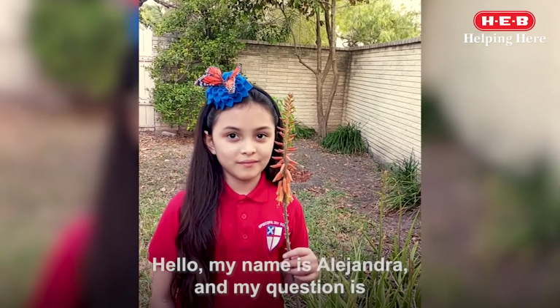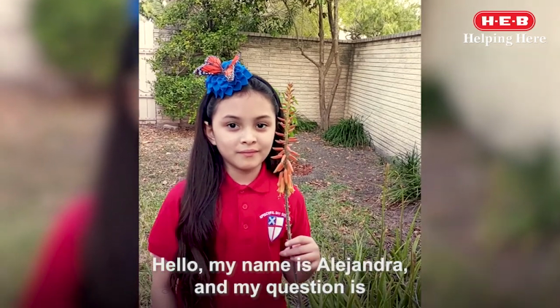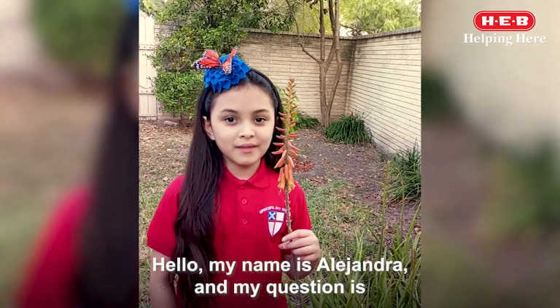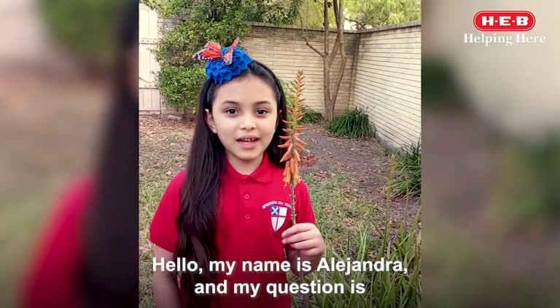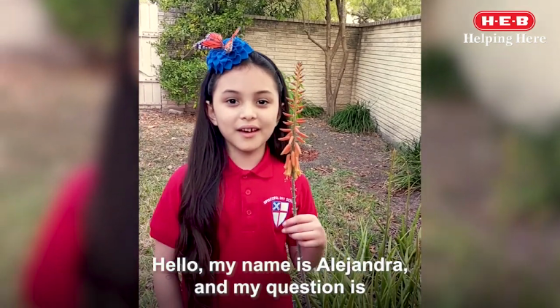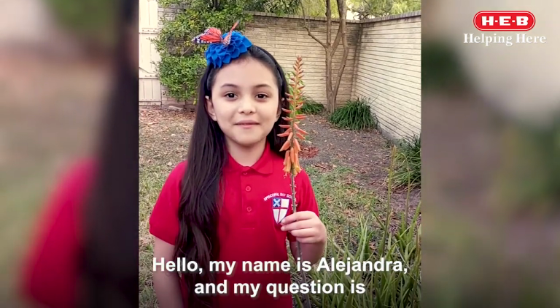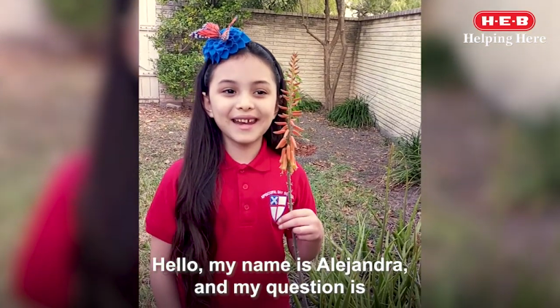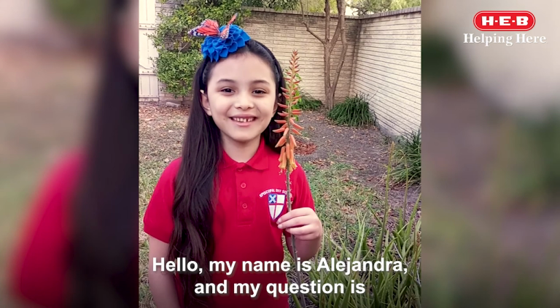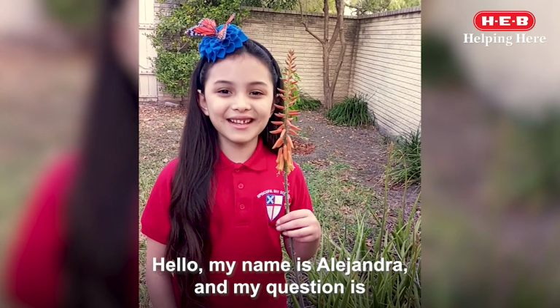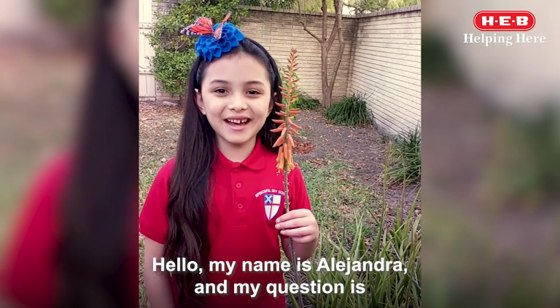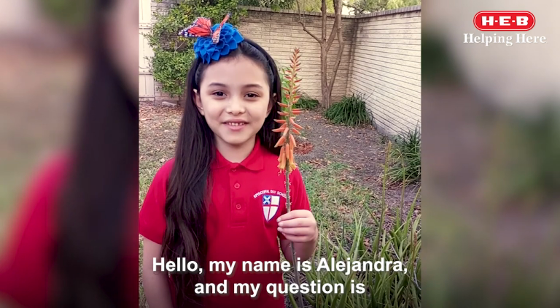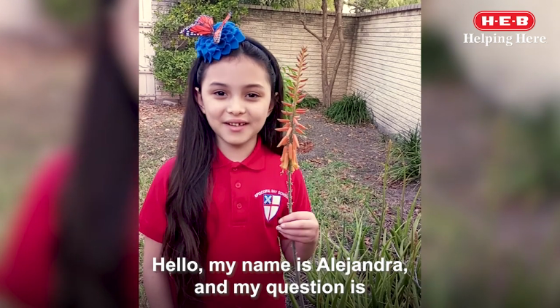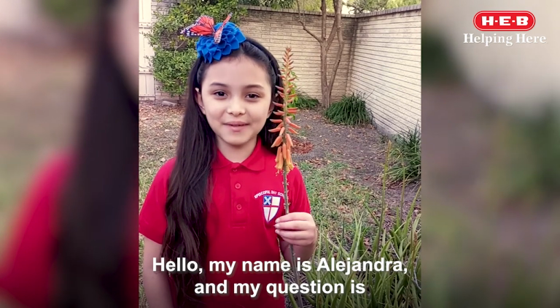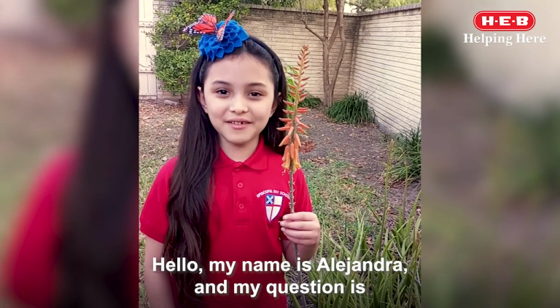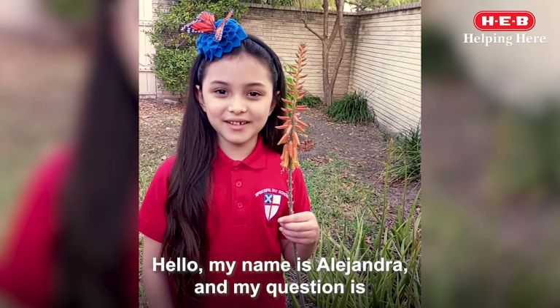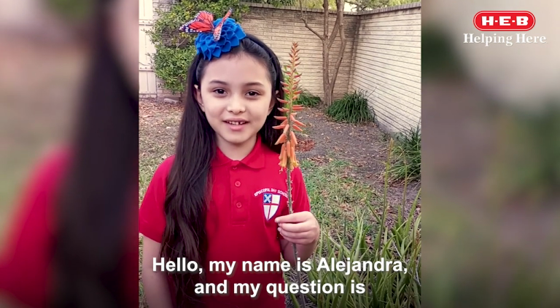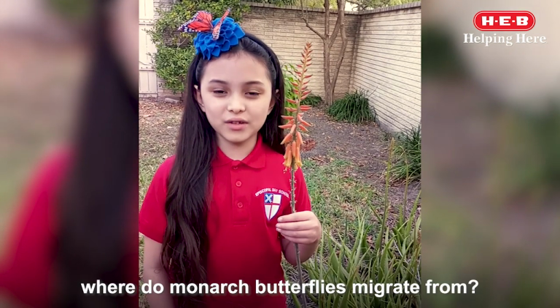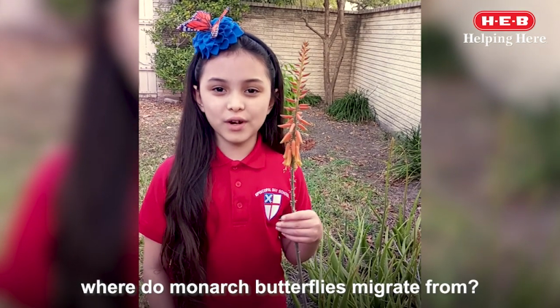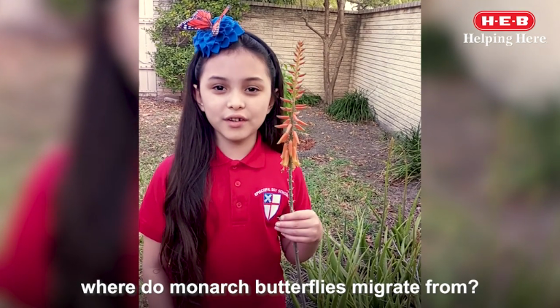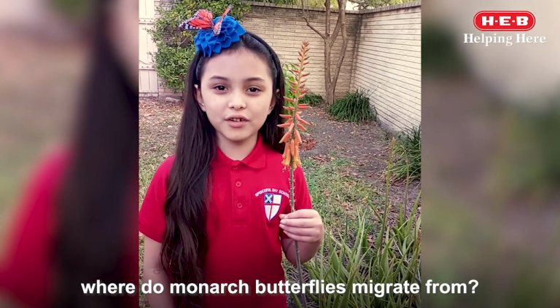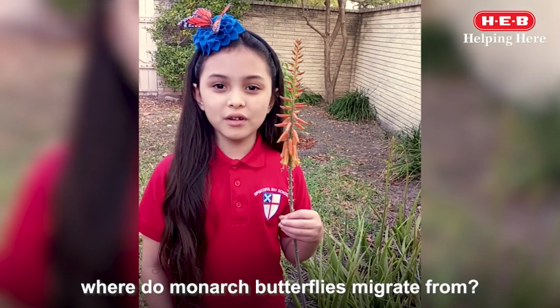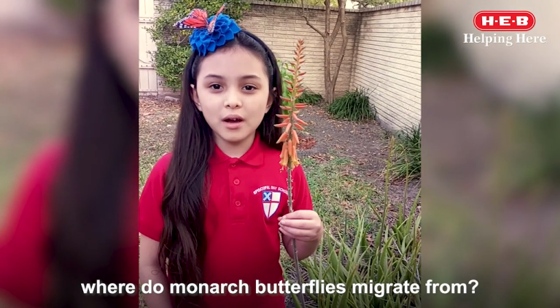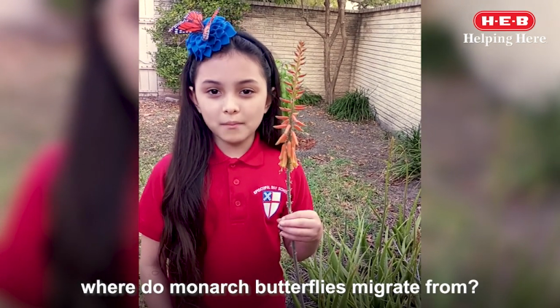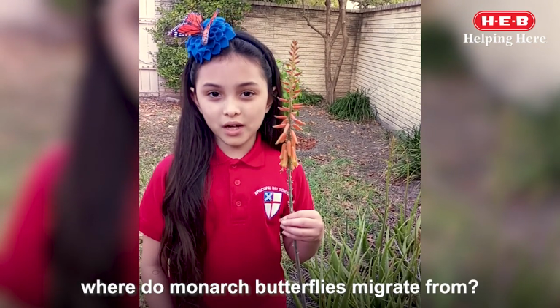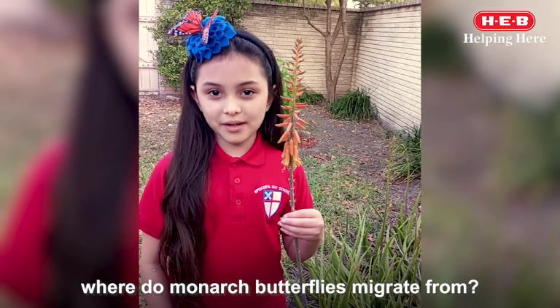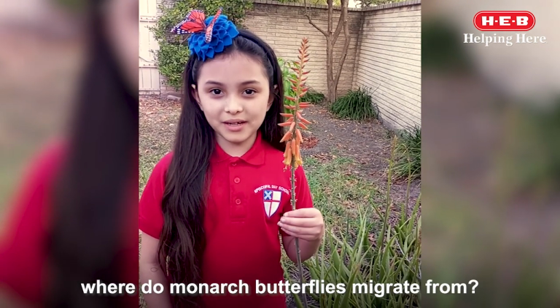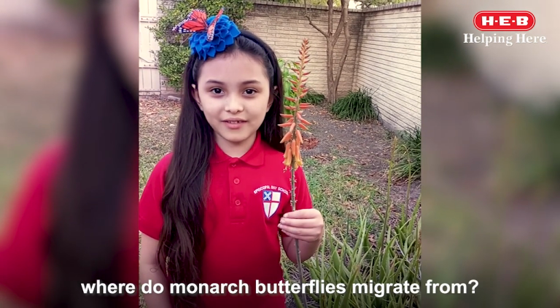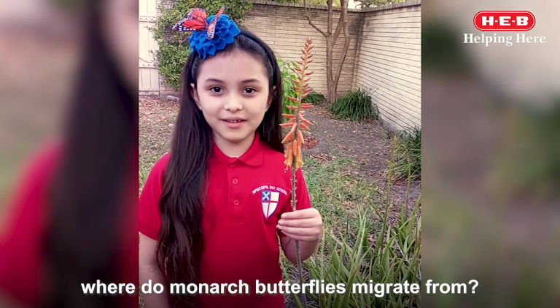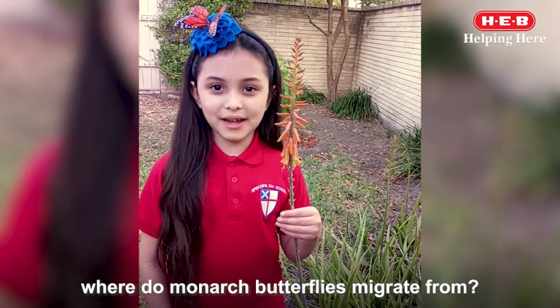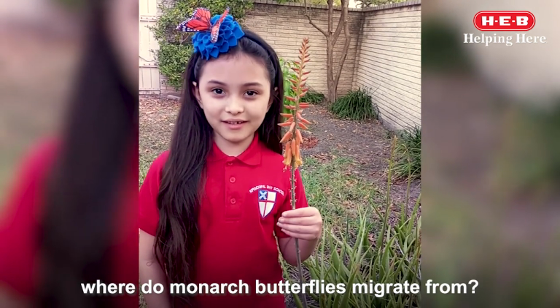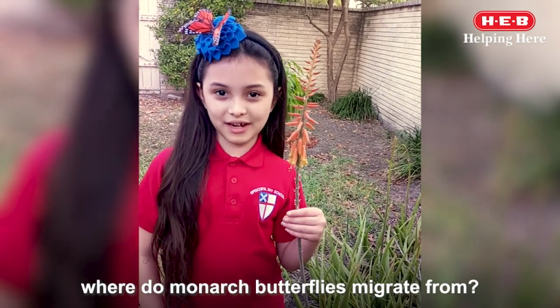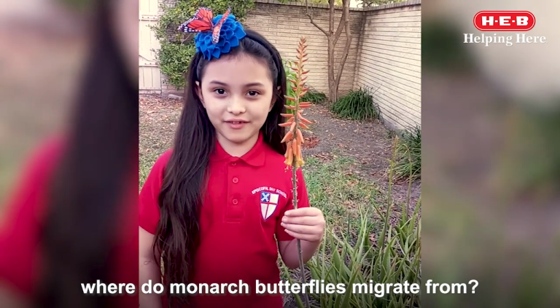Hello, my name is Alejandra and my question is: where do monarch butterflies migrate from?